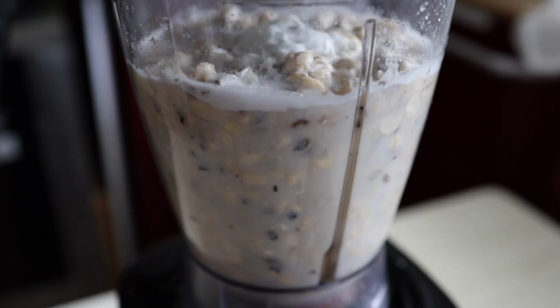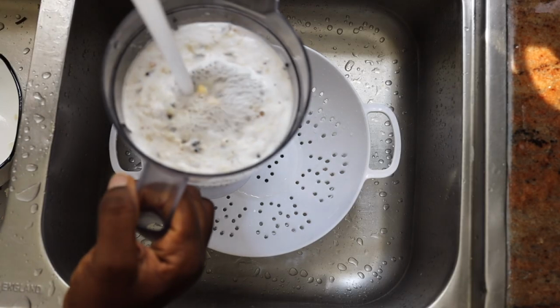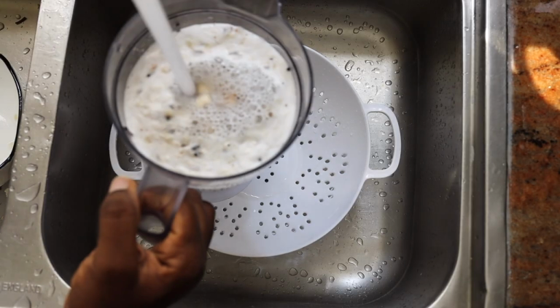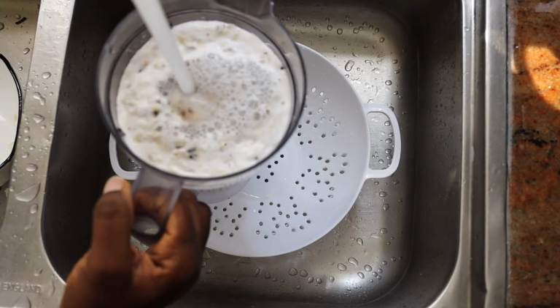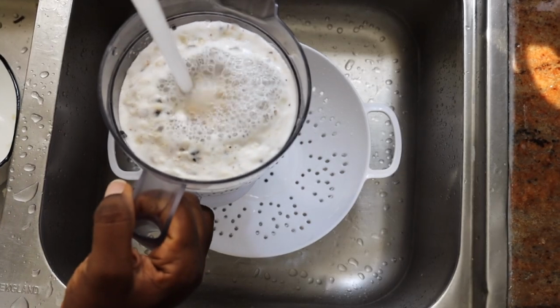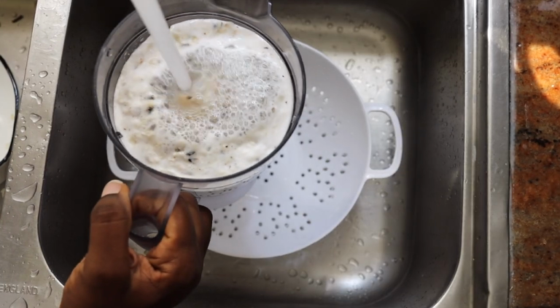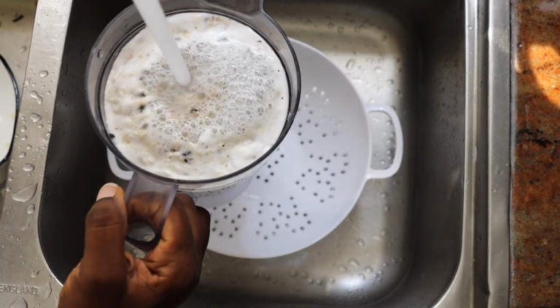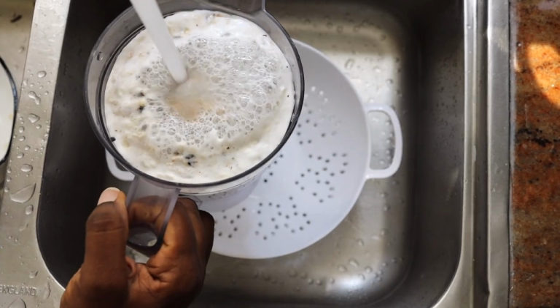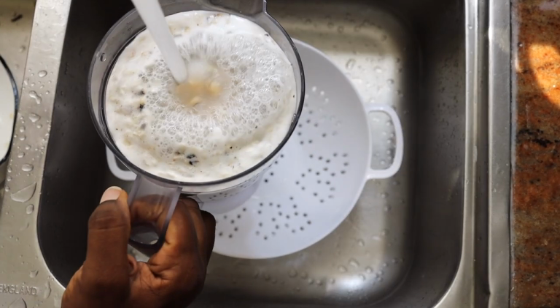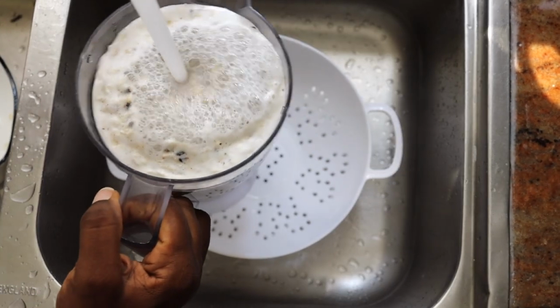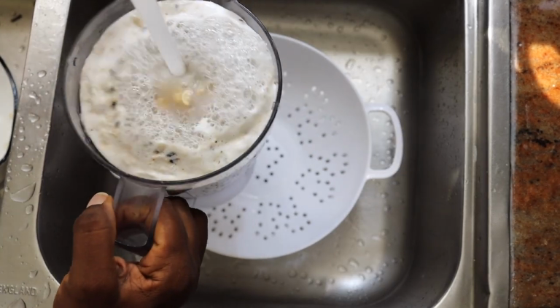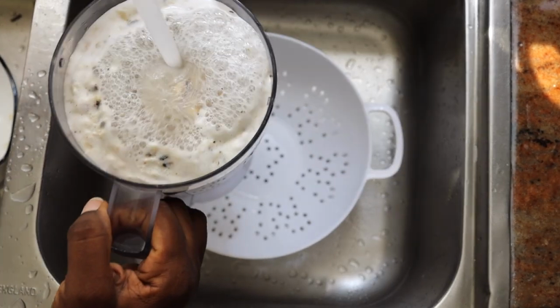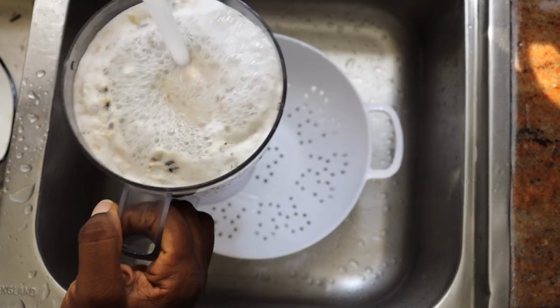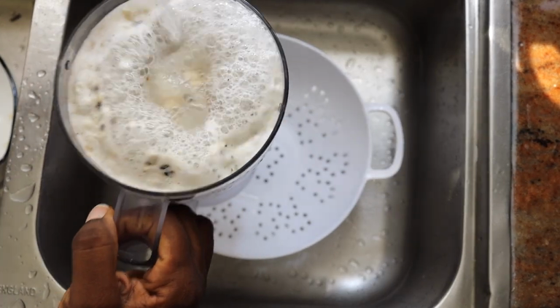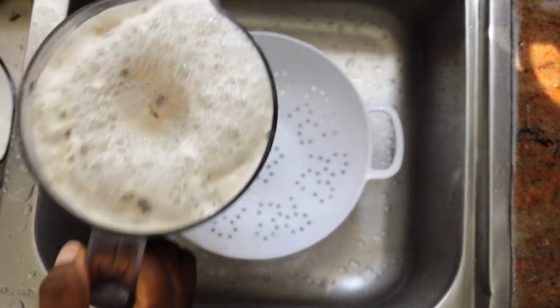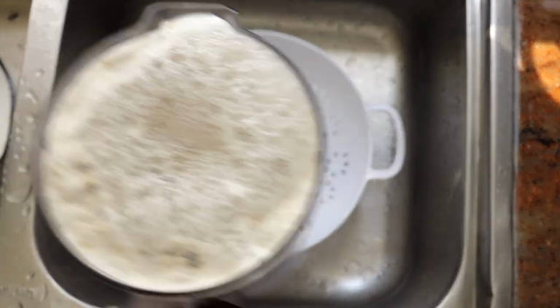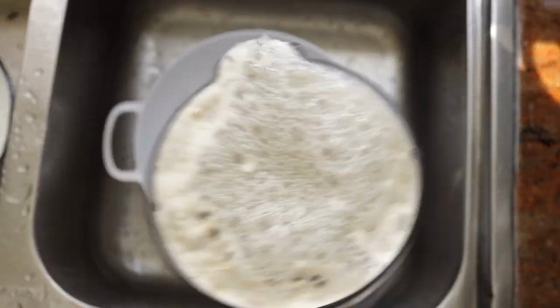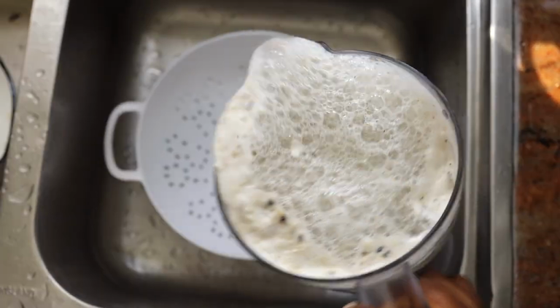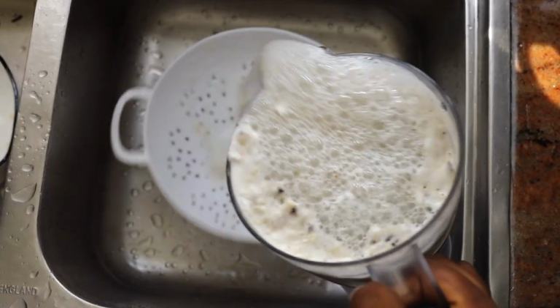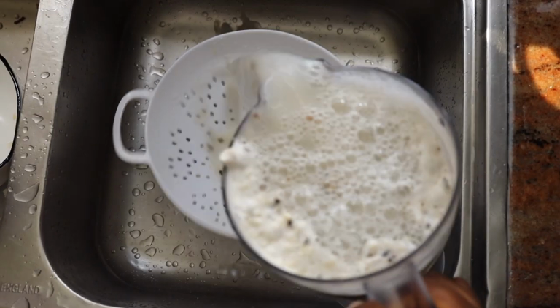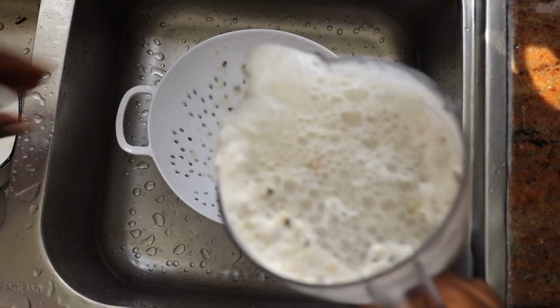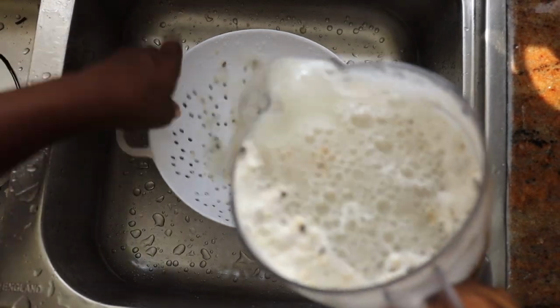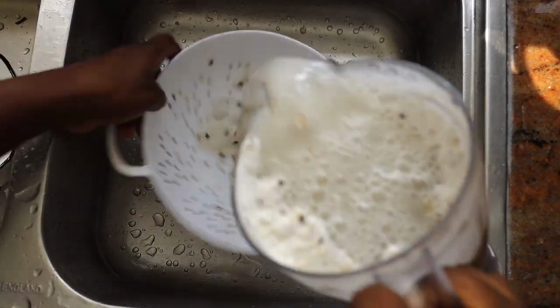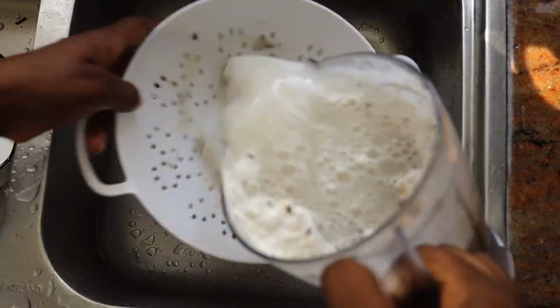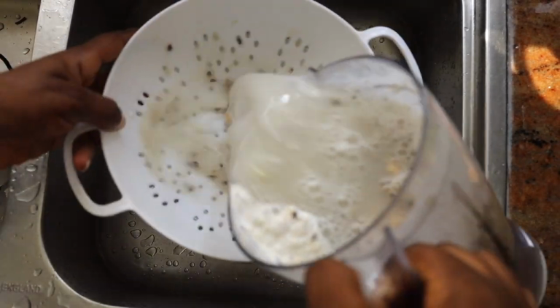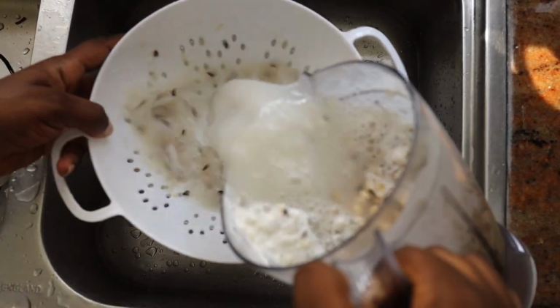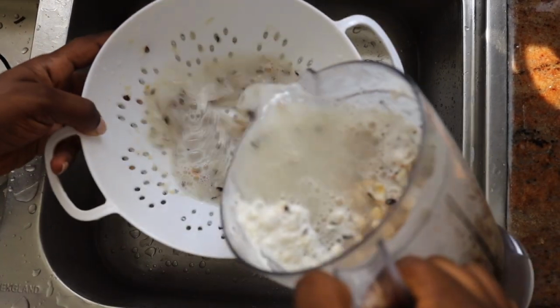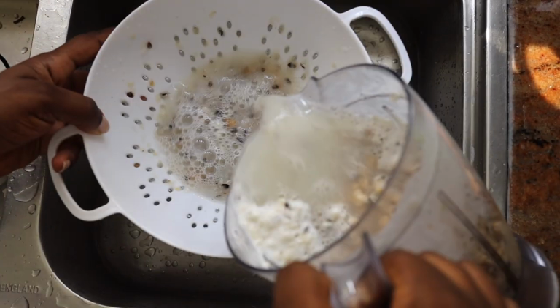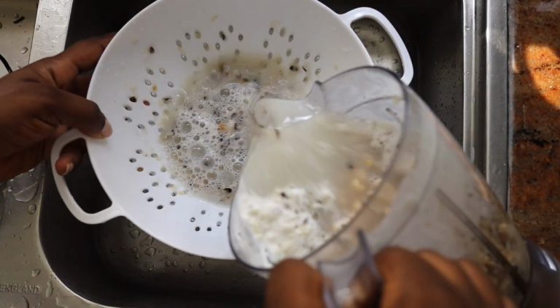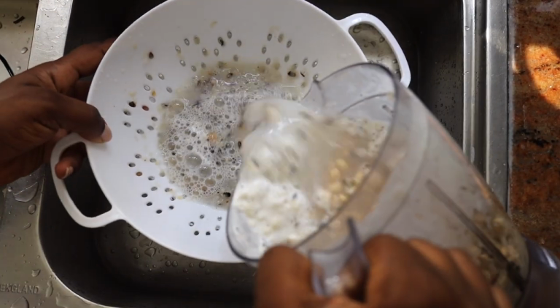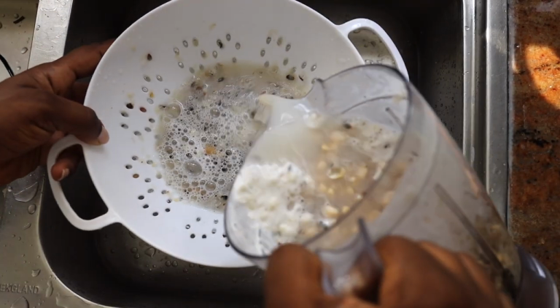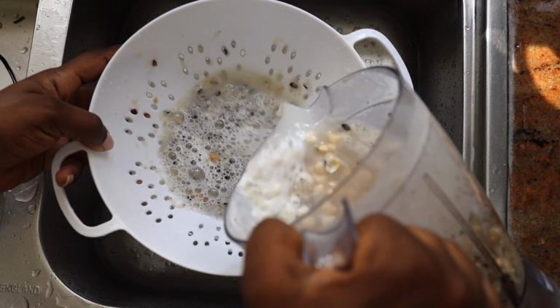Once the beans are peeled, I'm going to run them through water and just sieve it out. That's the simple process of peeling beans.